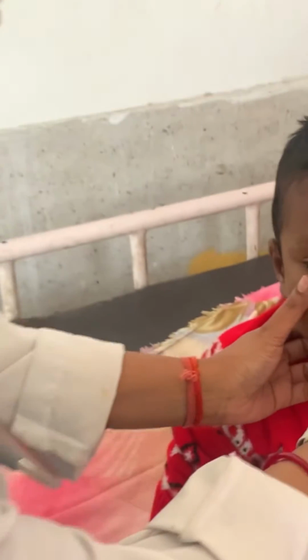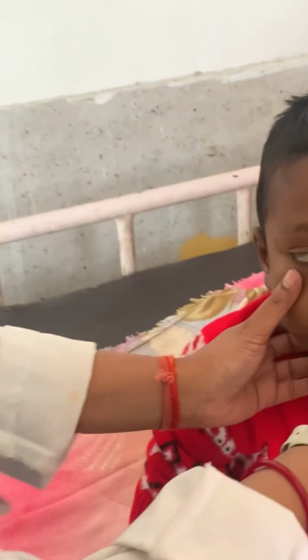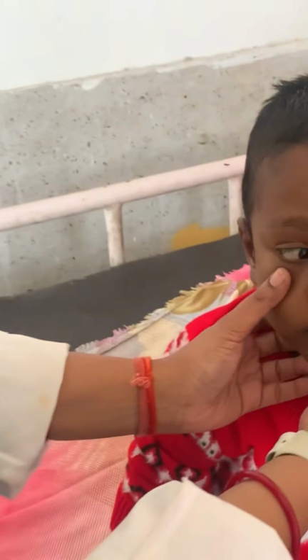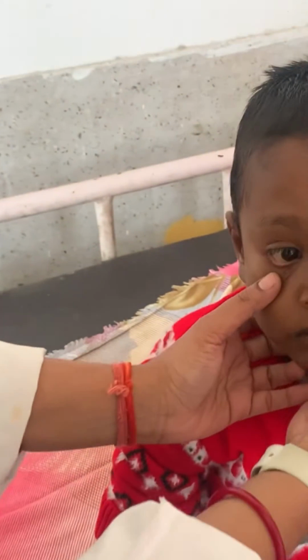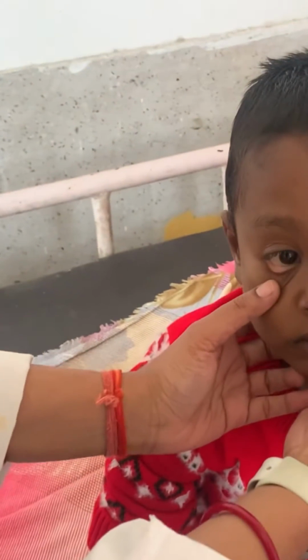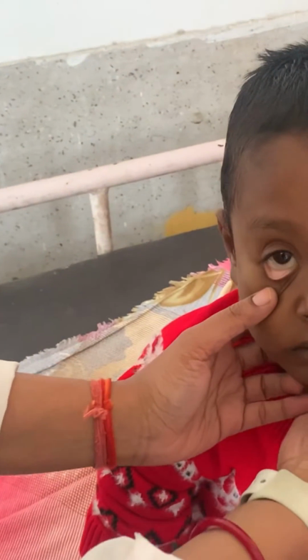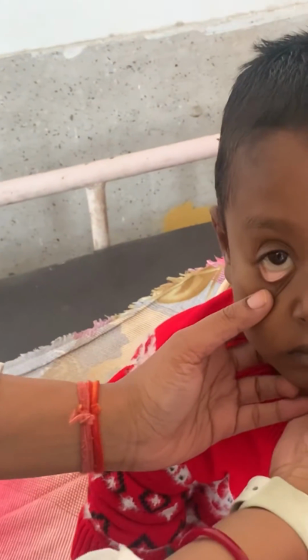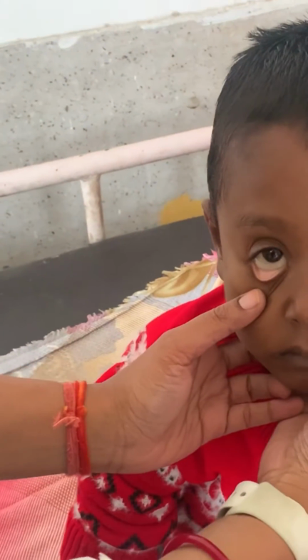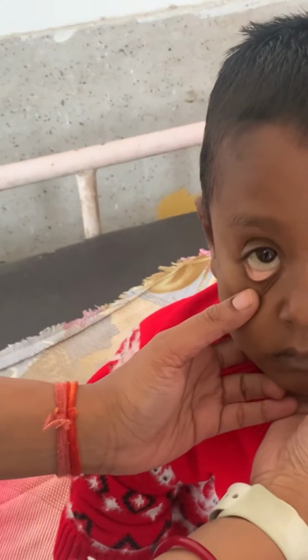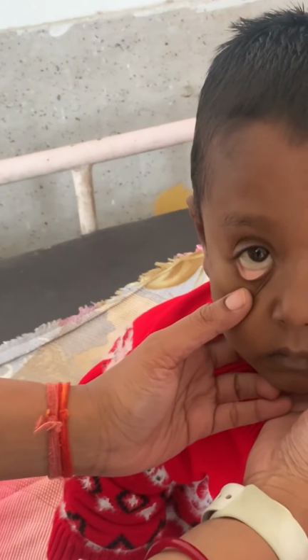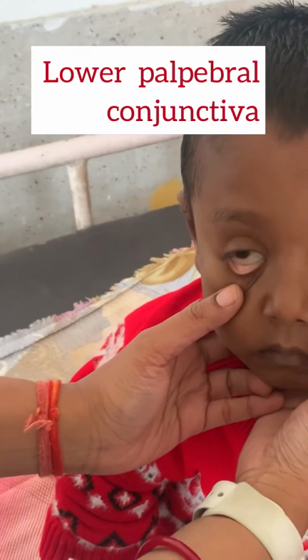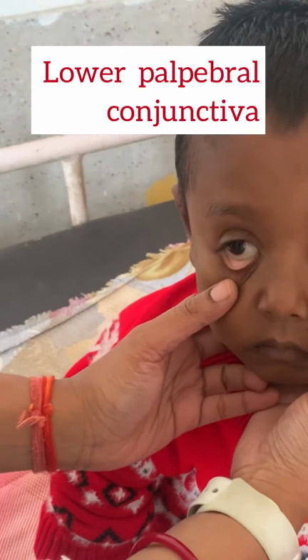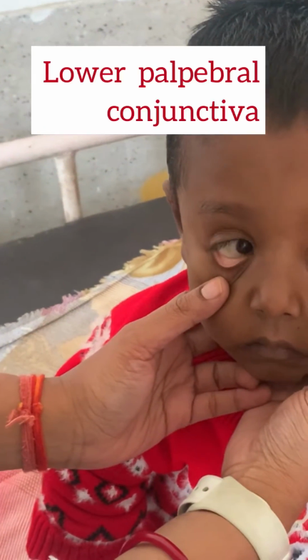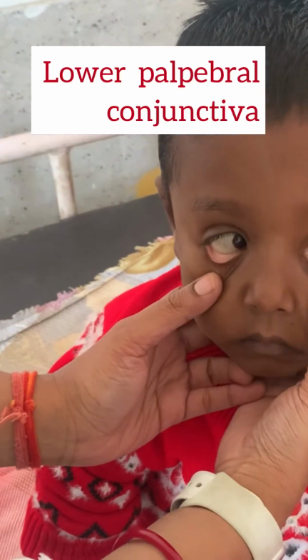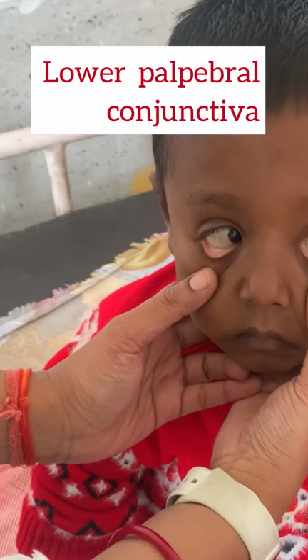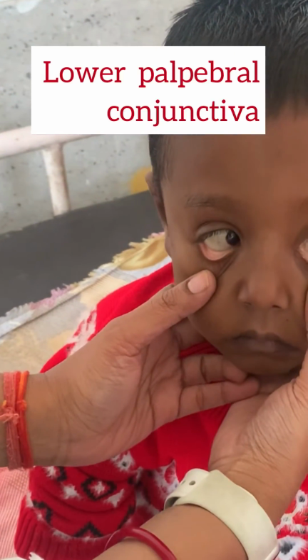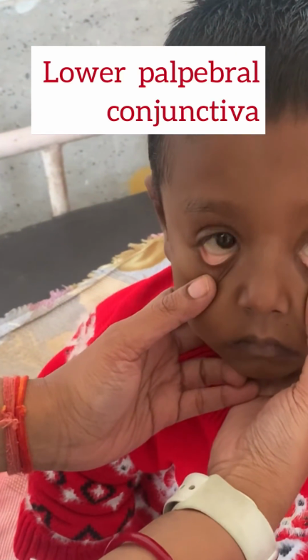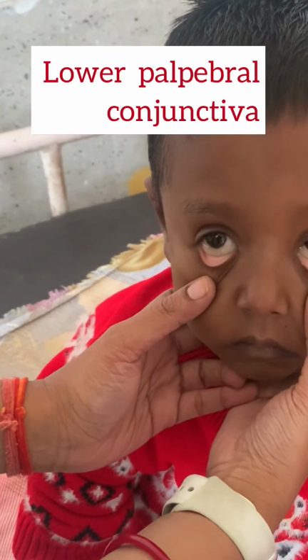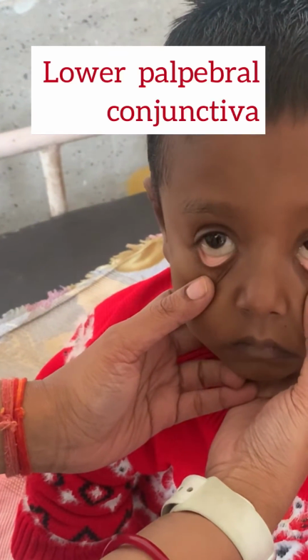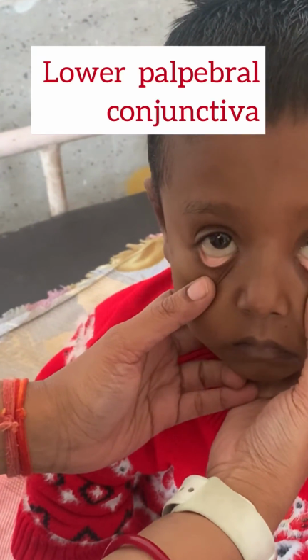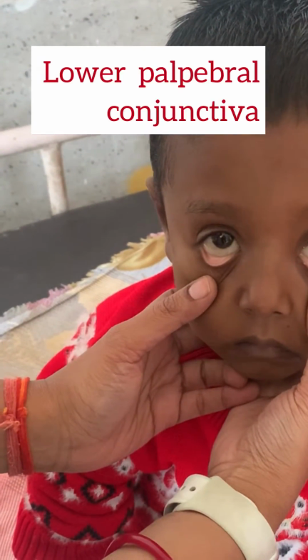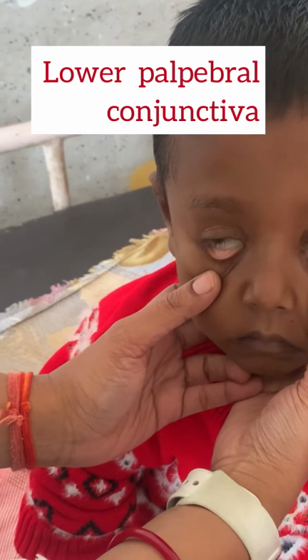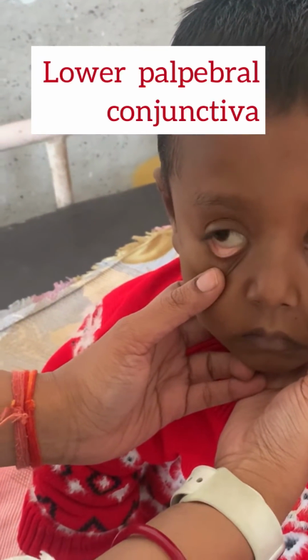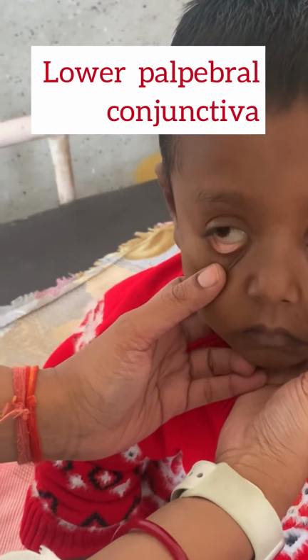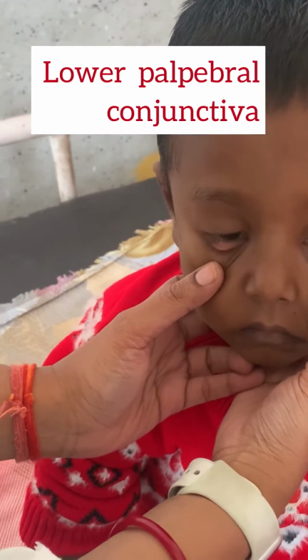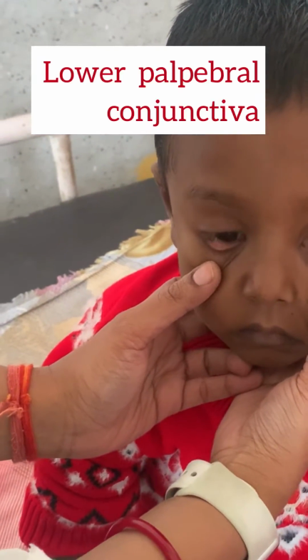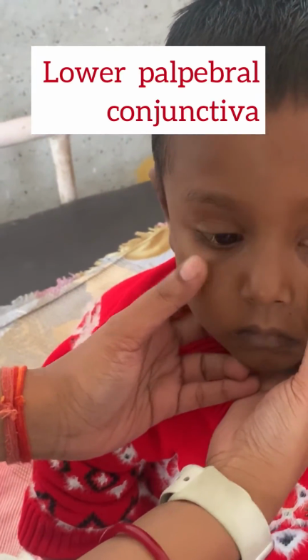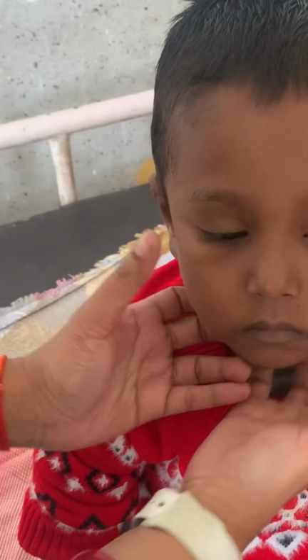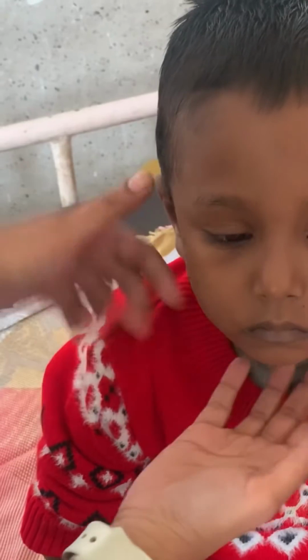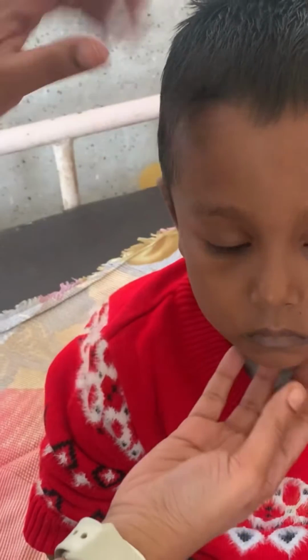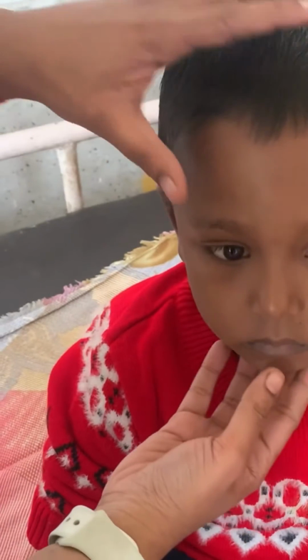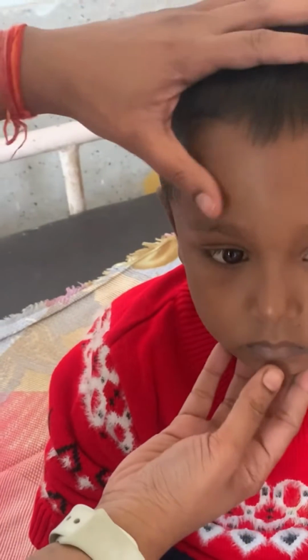Here, as you can see, I am checking for the pallor in the lower palpebral conjunctiva, especially the anterior rim.